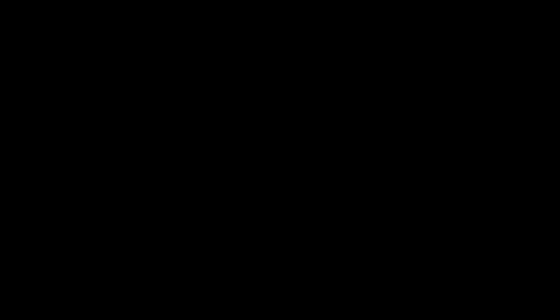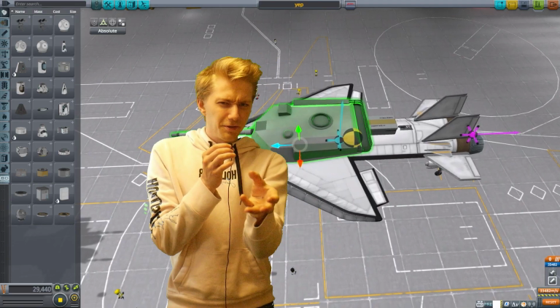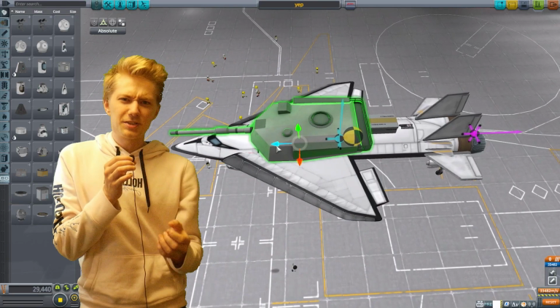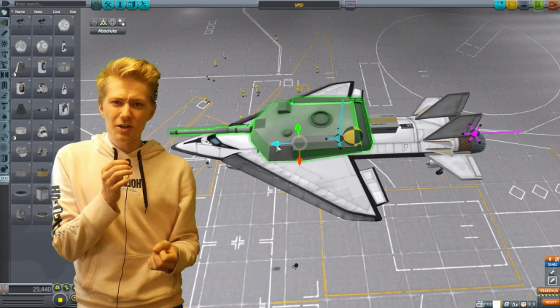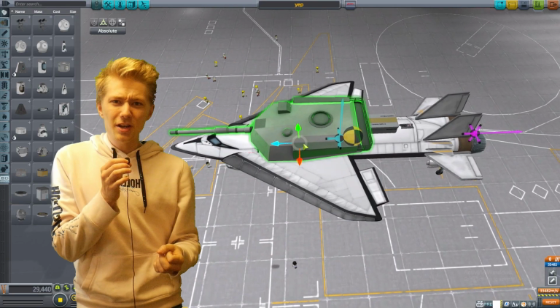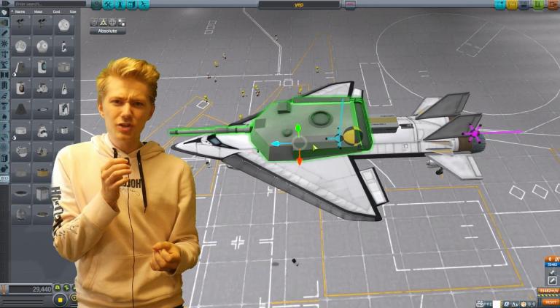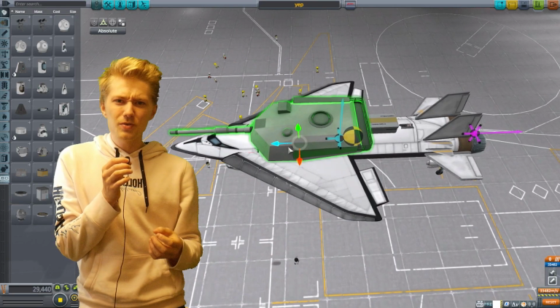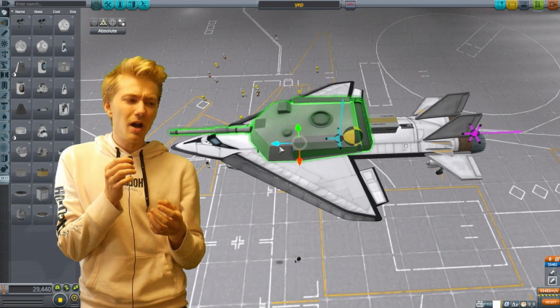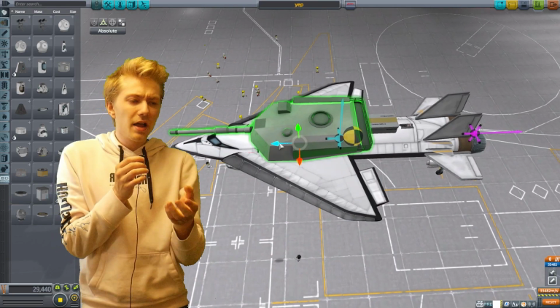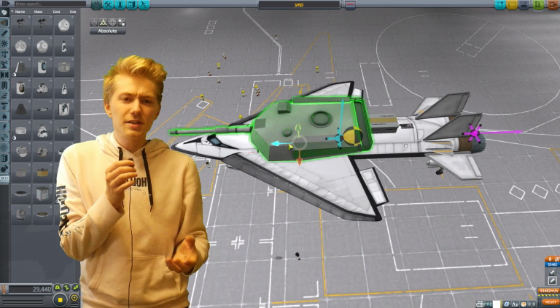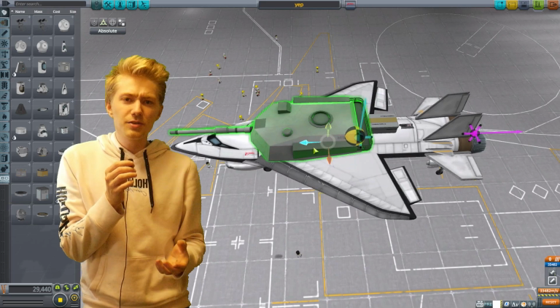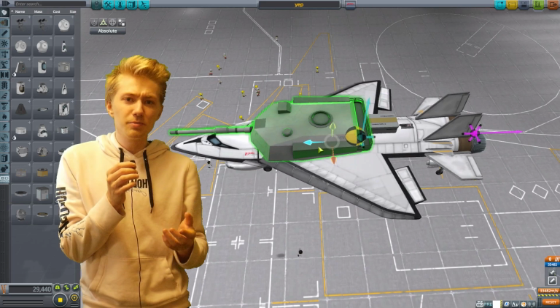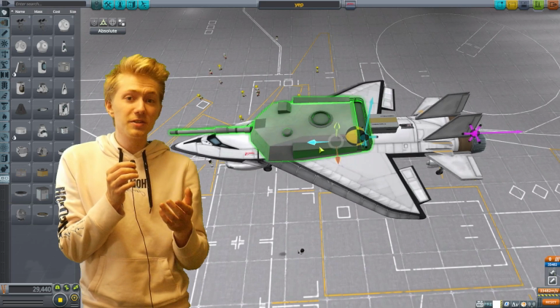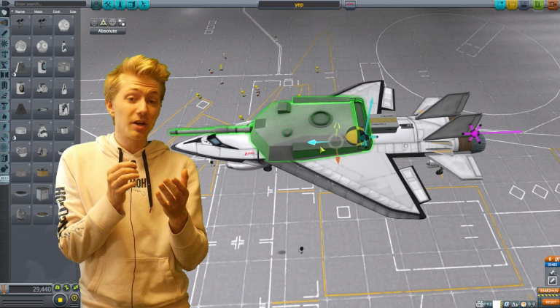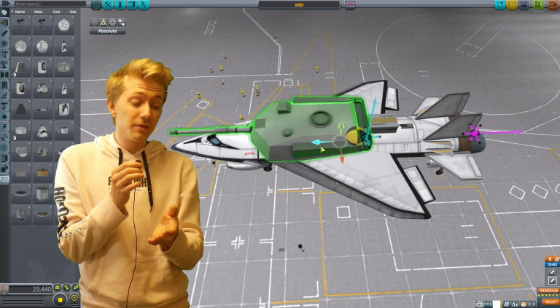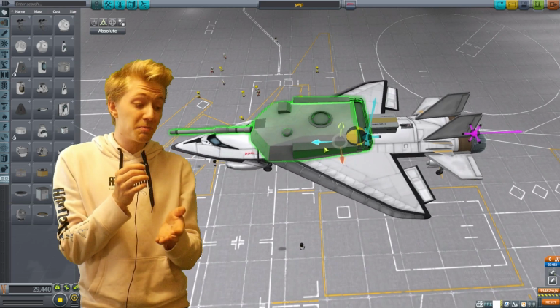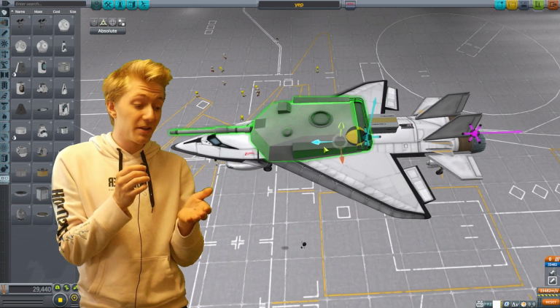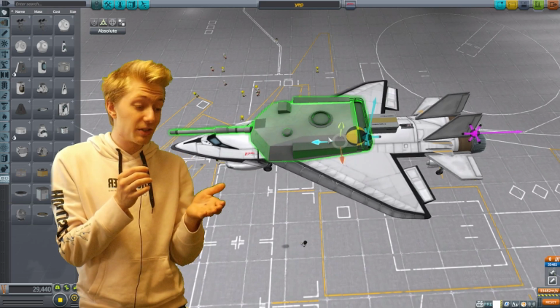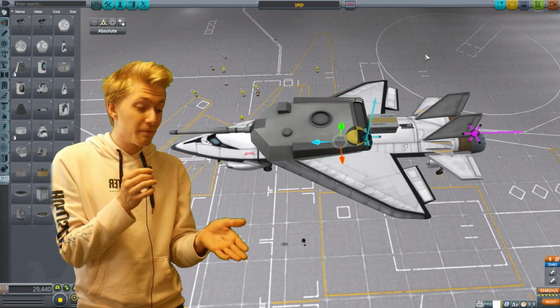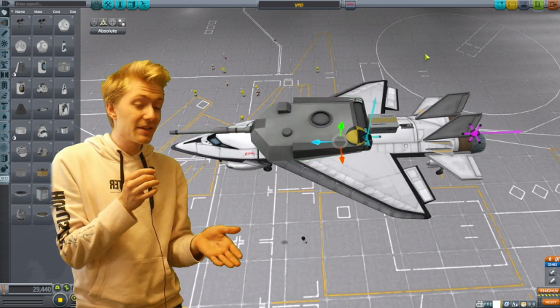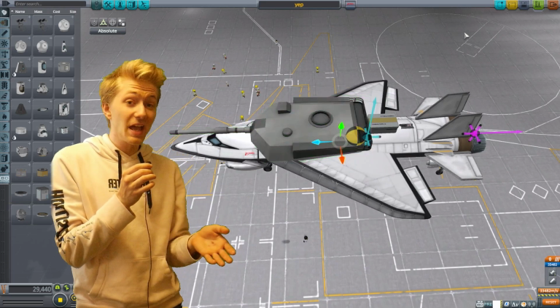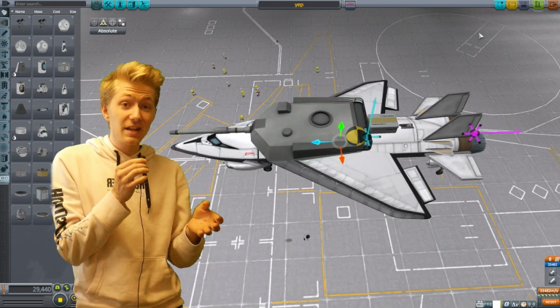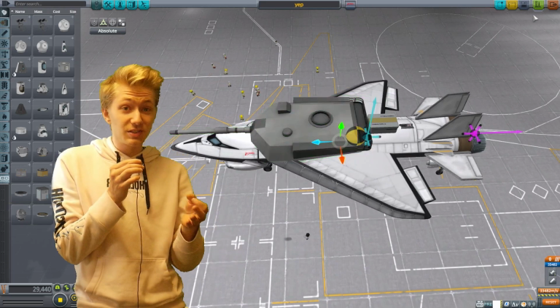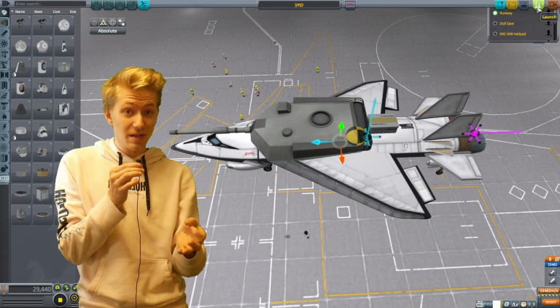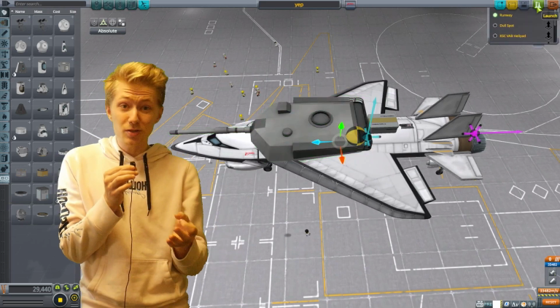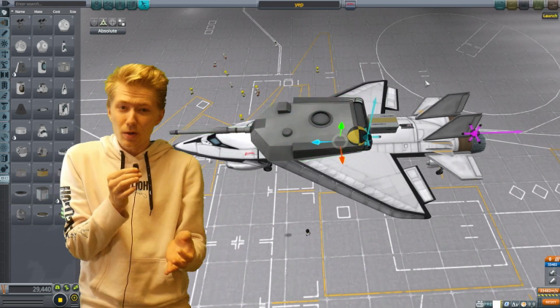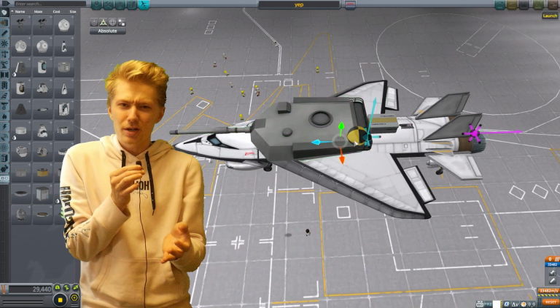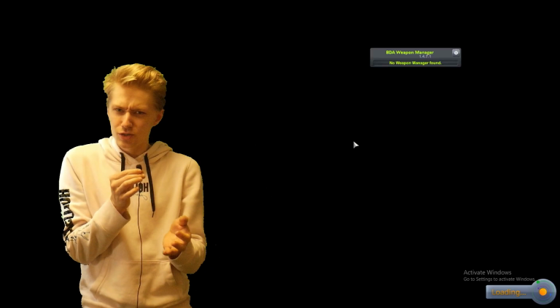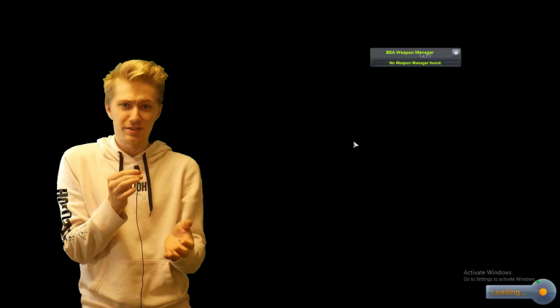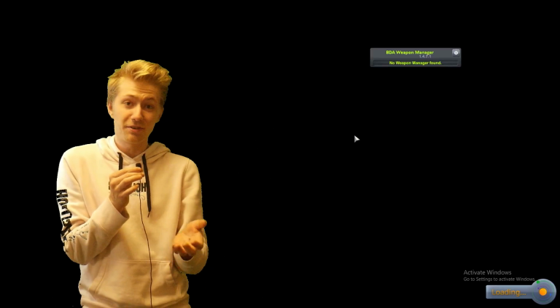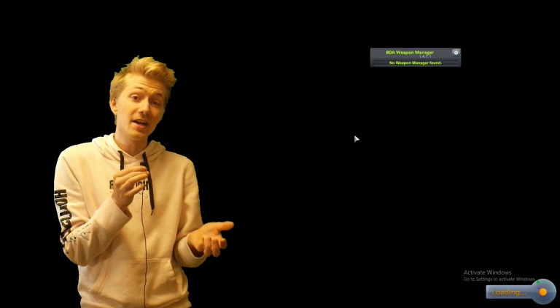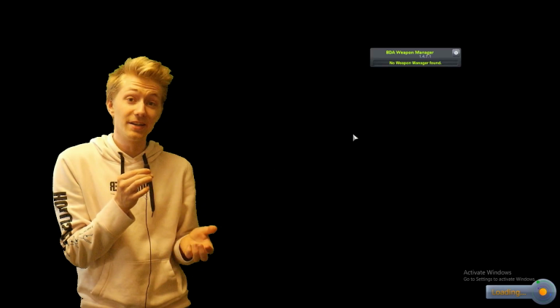To fix the turning issue, all I had to do is move the center of lift behind the center of mass, and it seemed to work just fine.